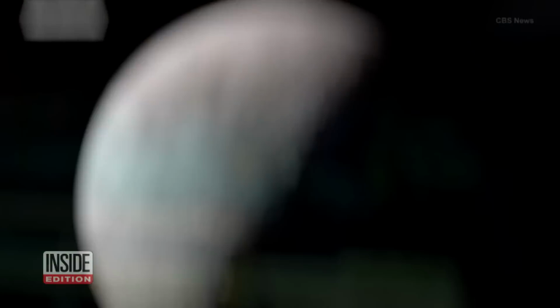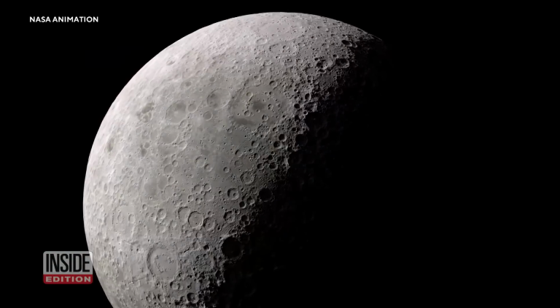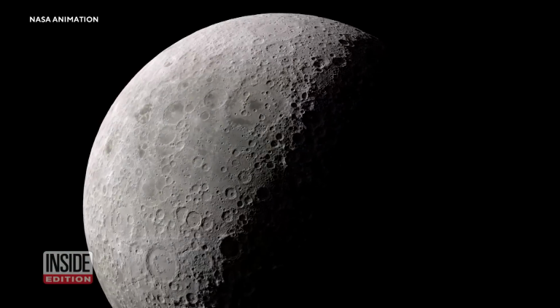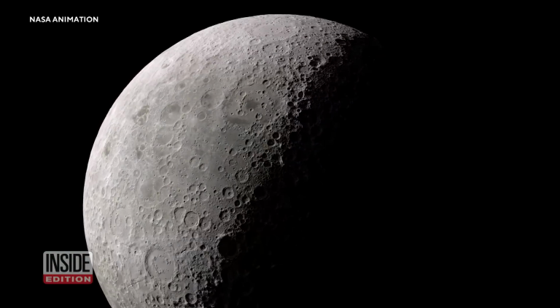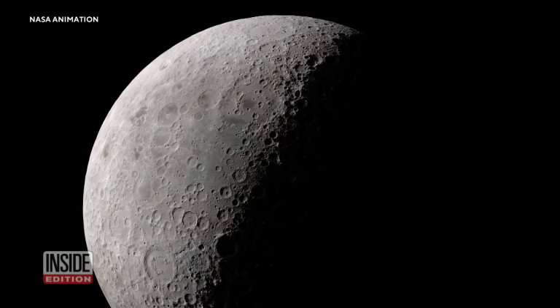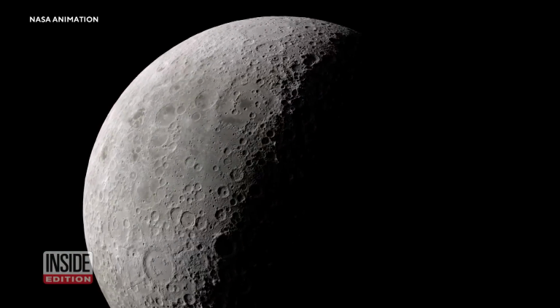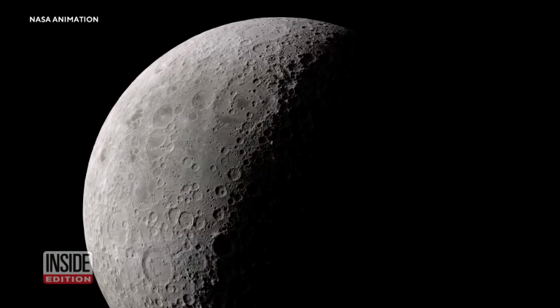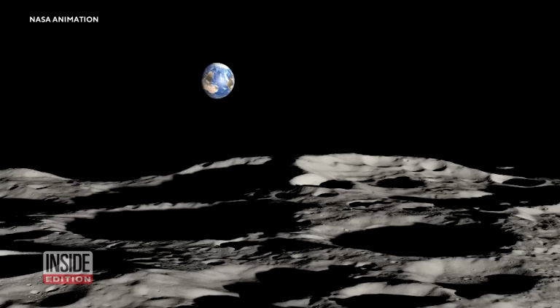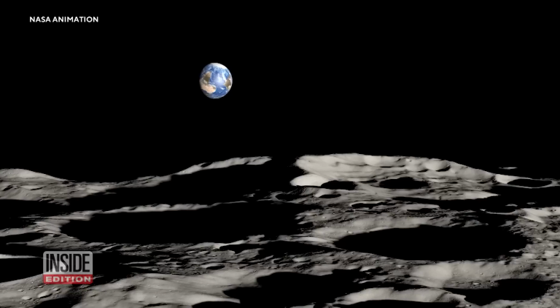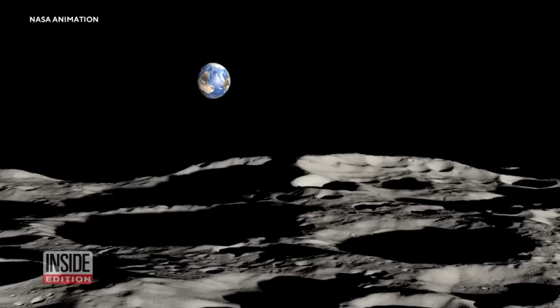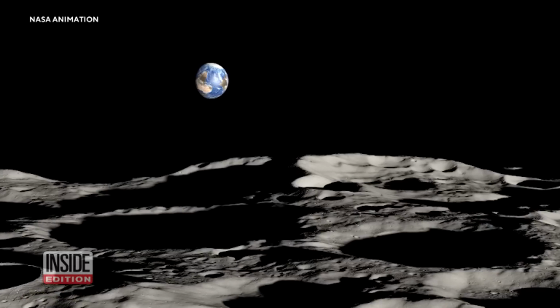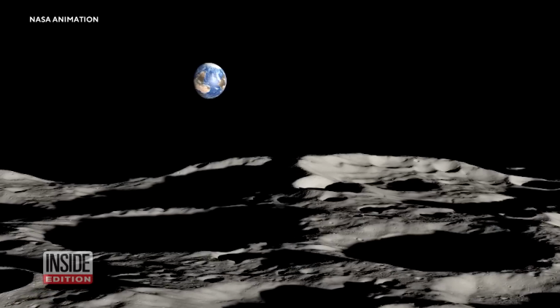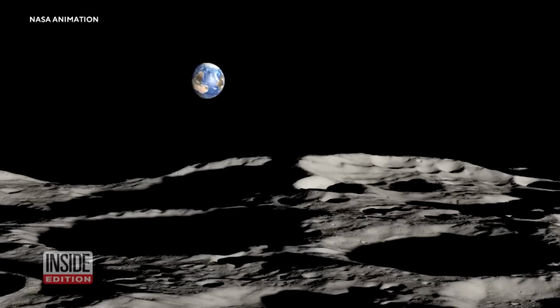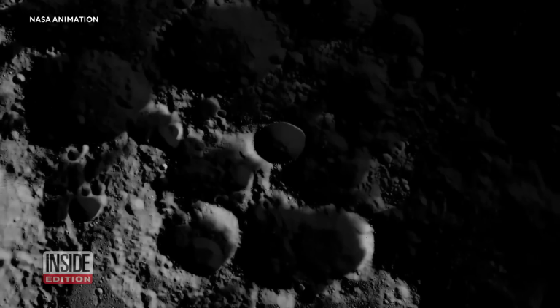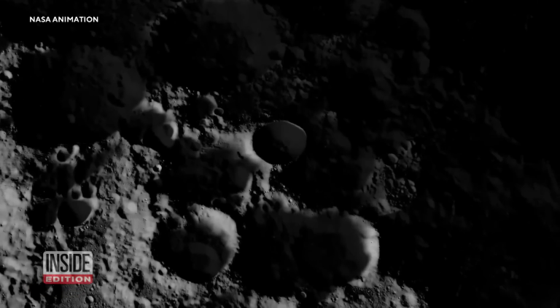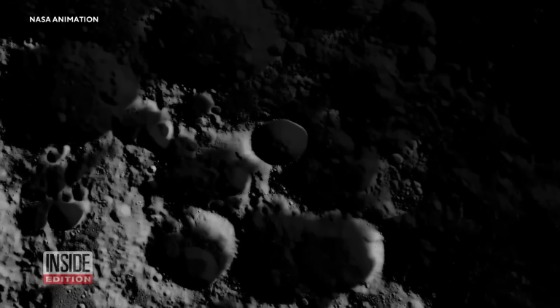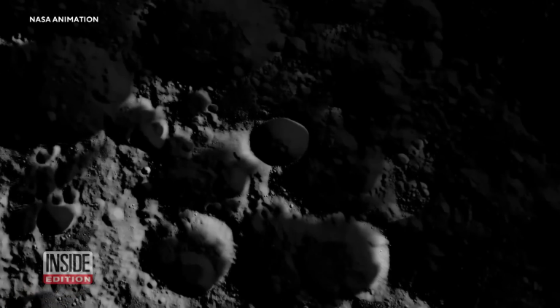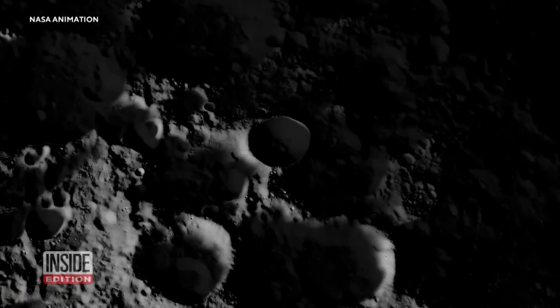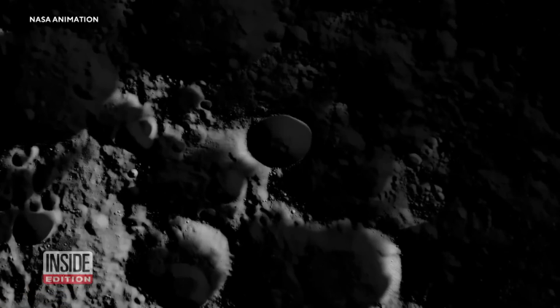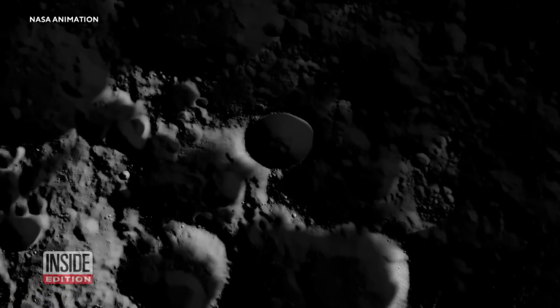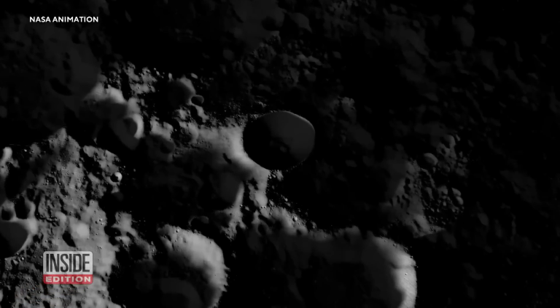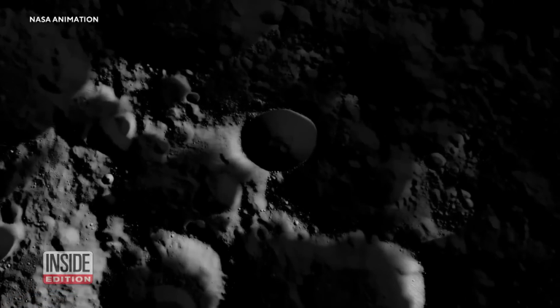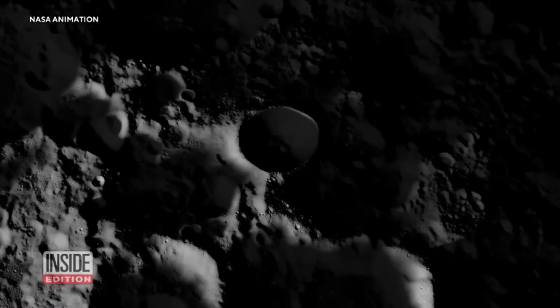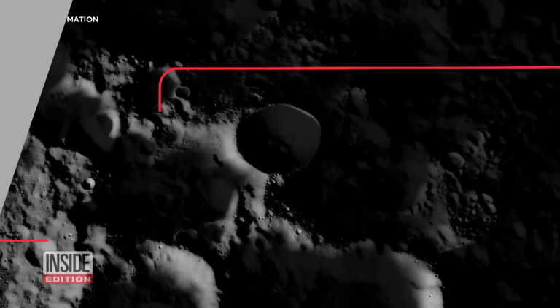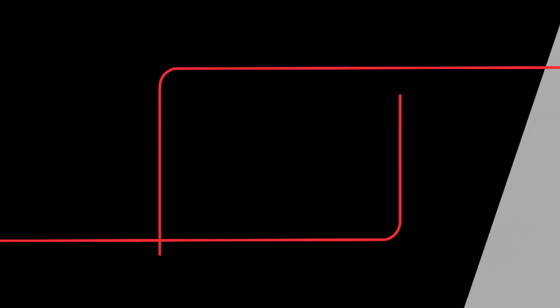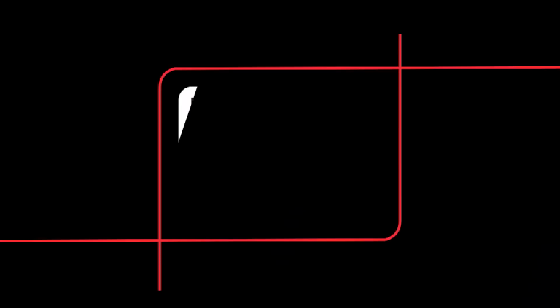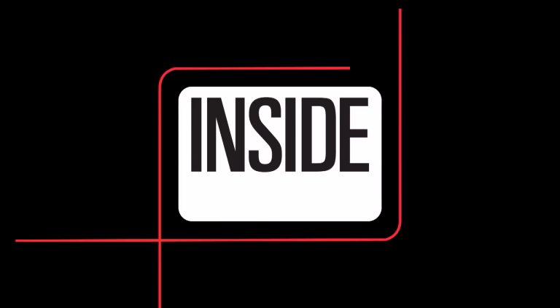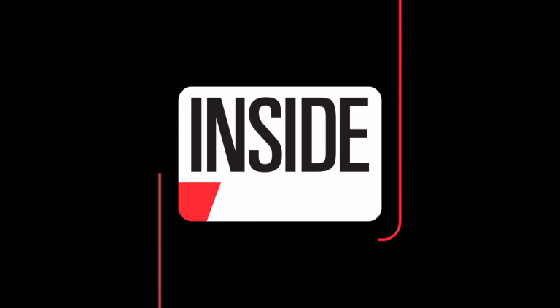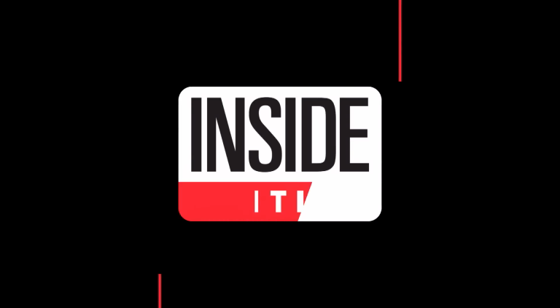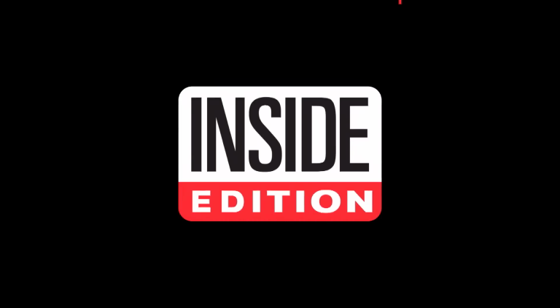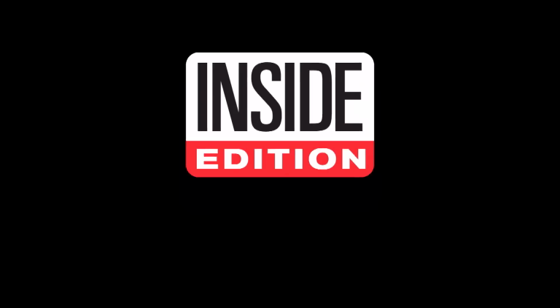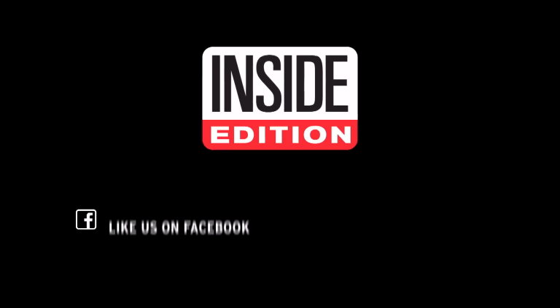The Artemis 3 mission to the south pole of the moon is slated for 2025. This is Inside Edition Digital.